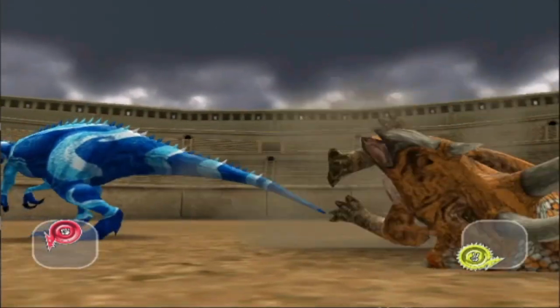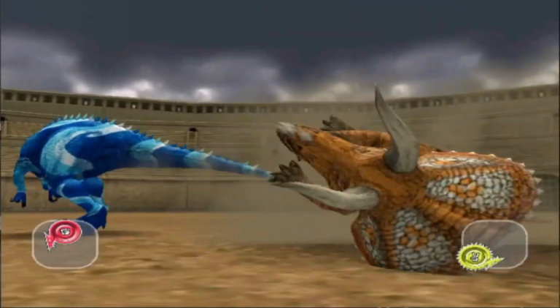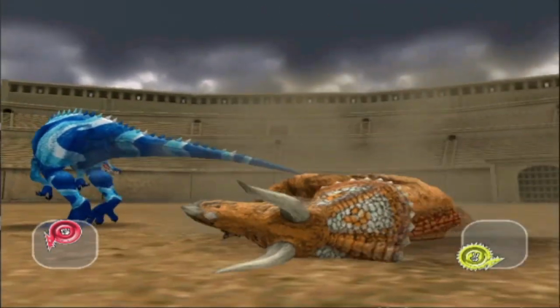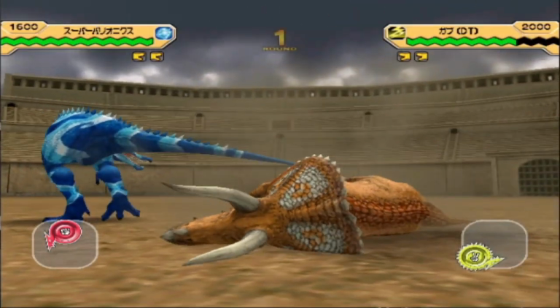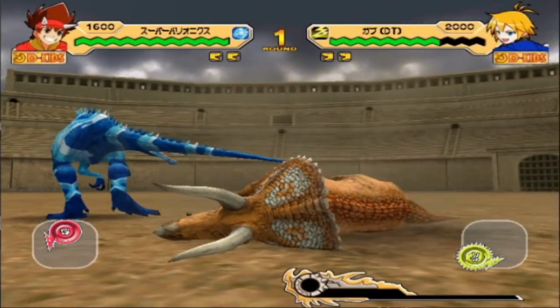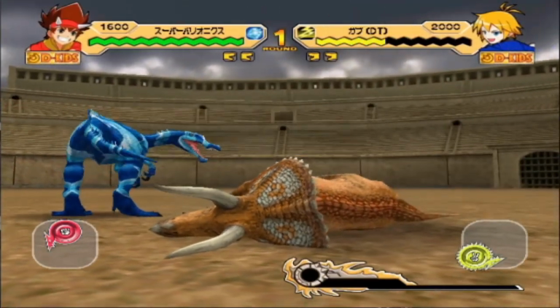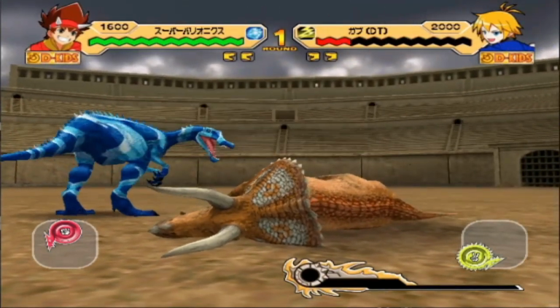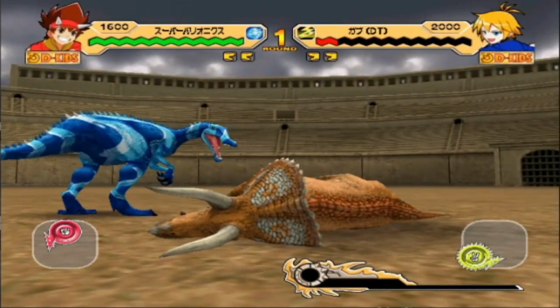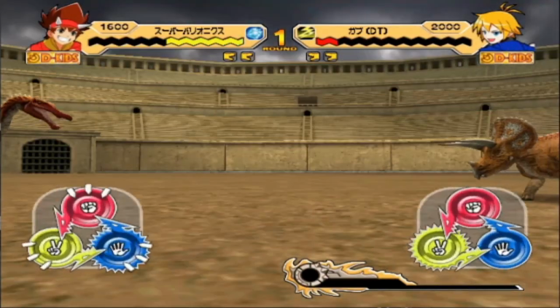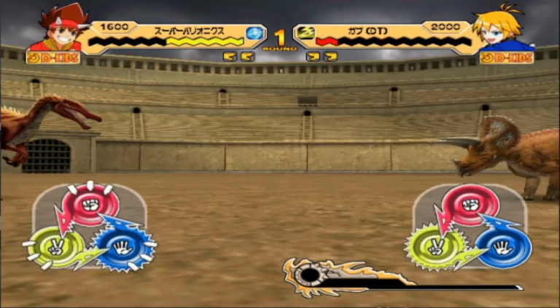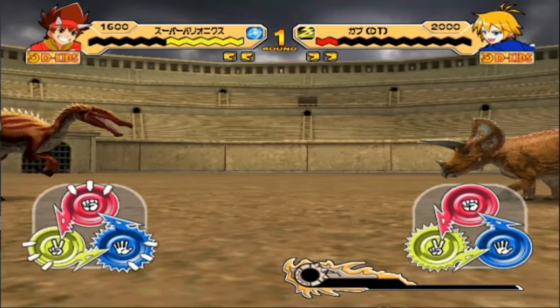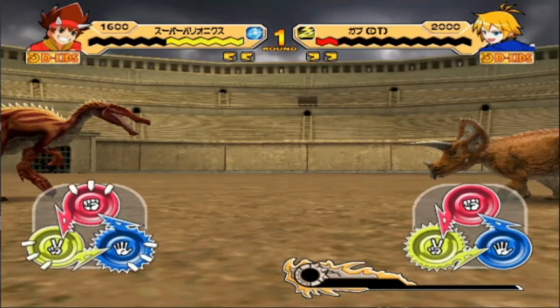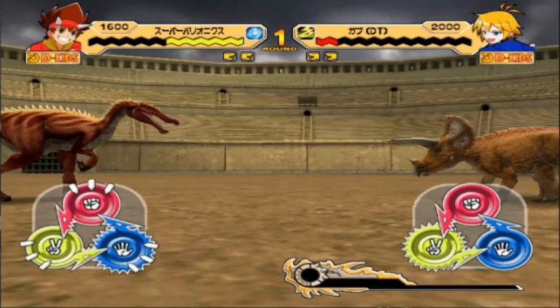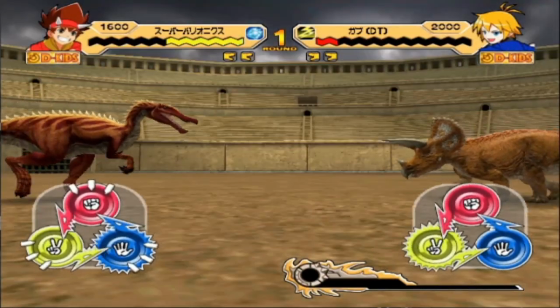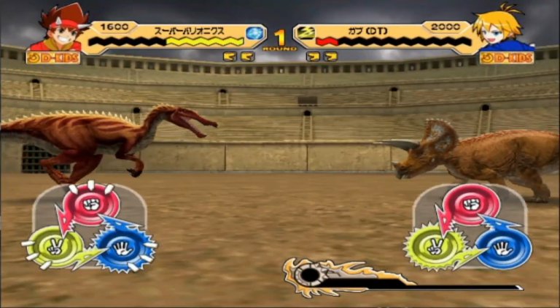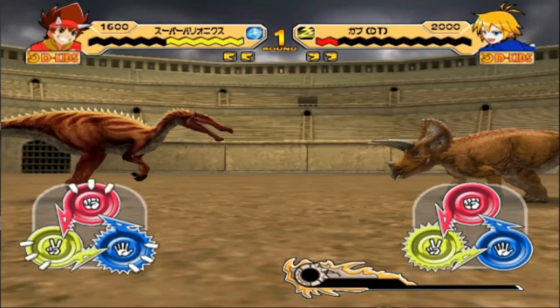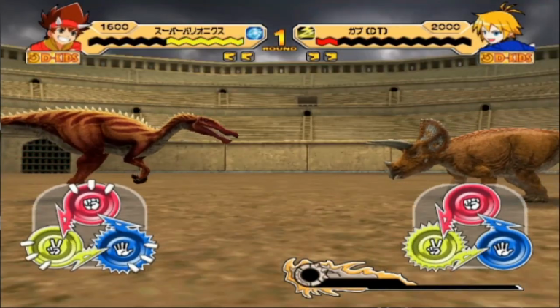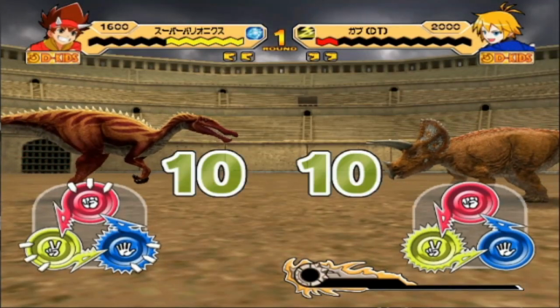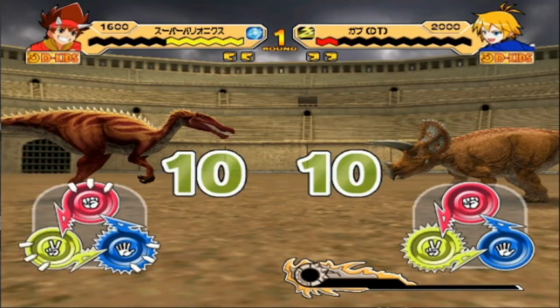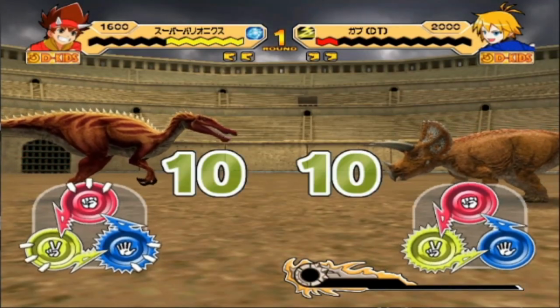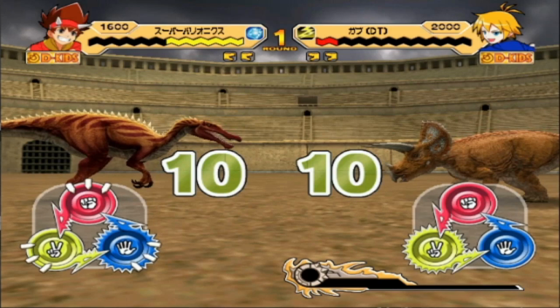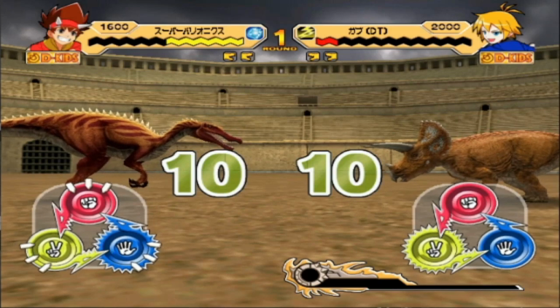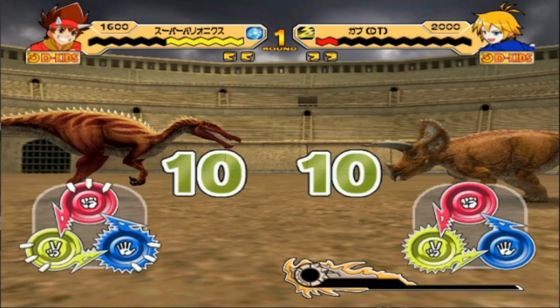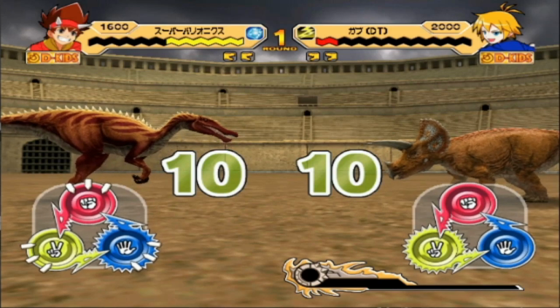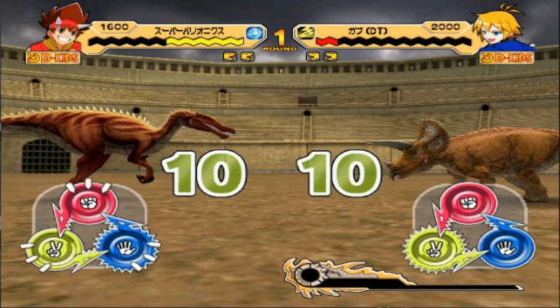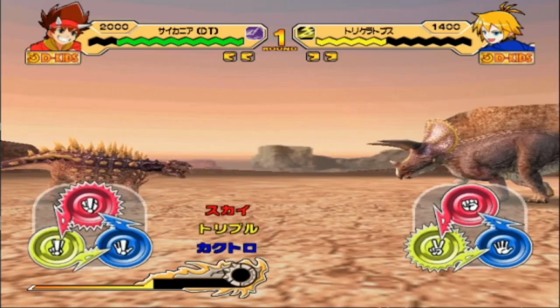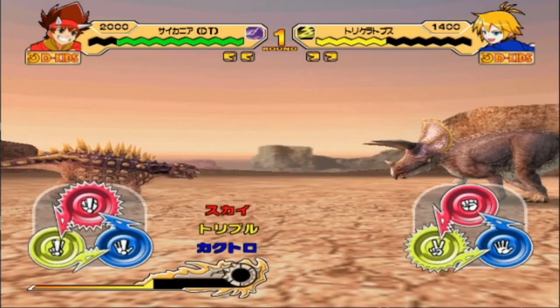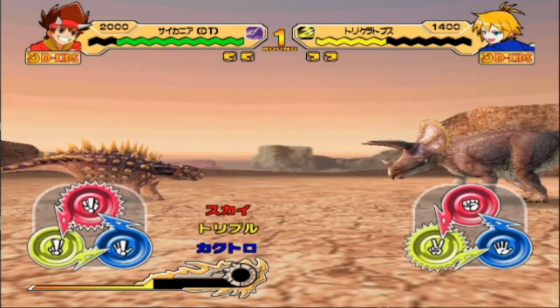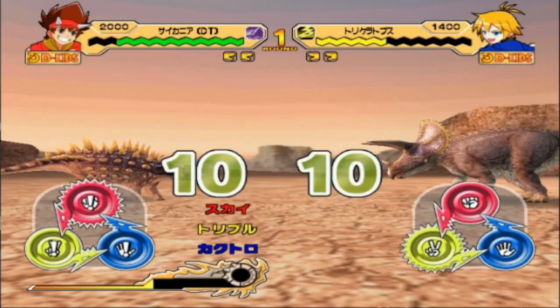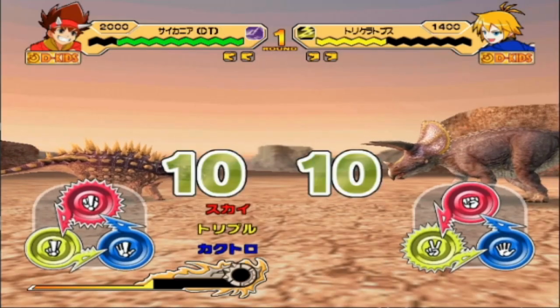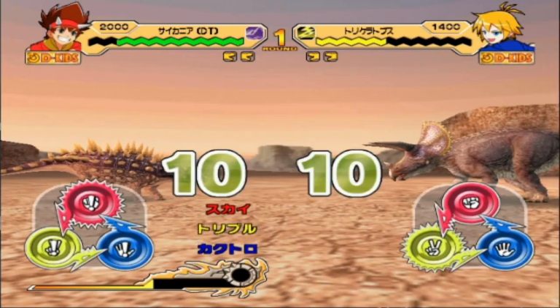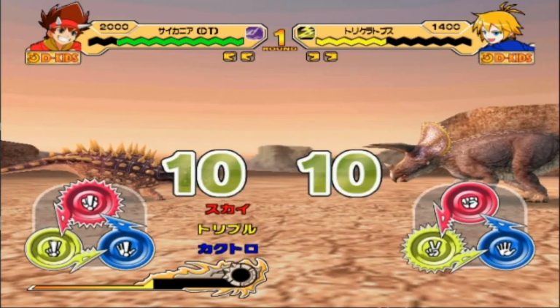However, the Baryonyx will lose half its health. This will increase the damage the Baryonyx deals to Chomp, as seen. So choose wisely.